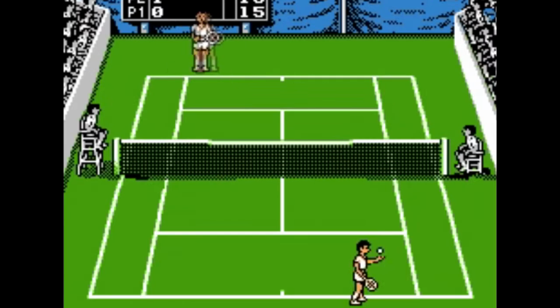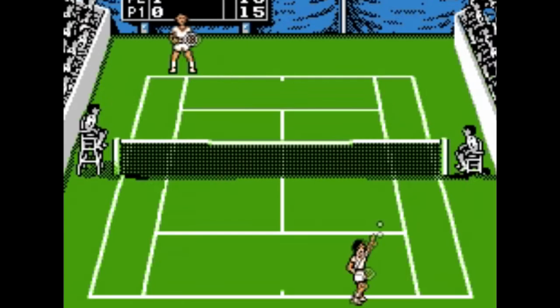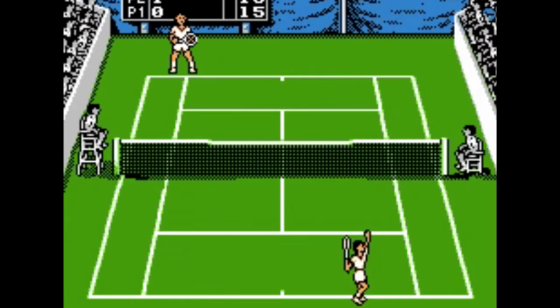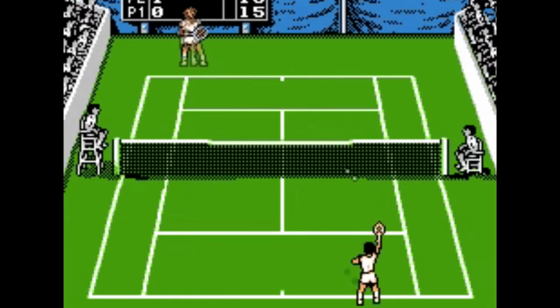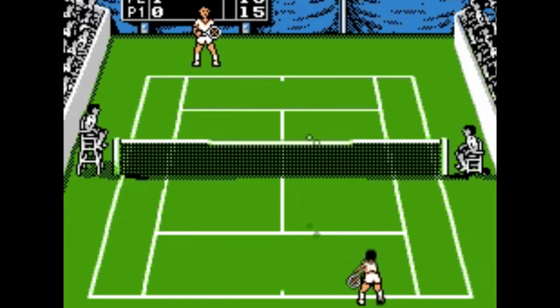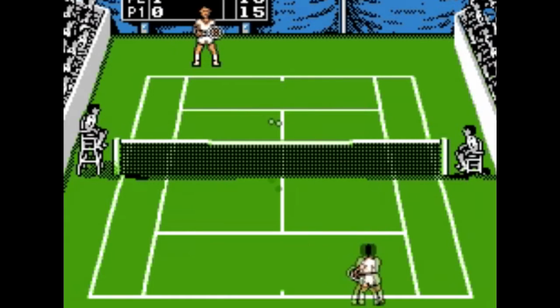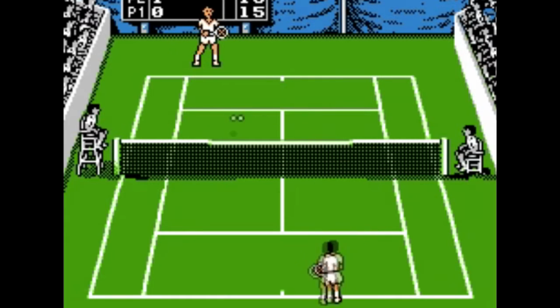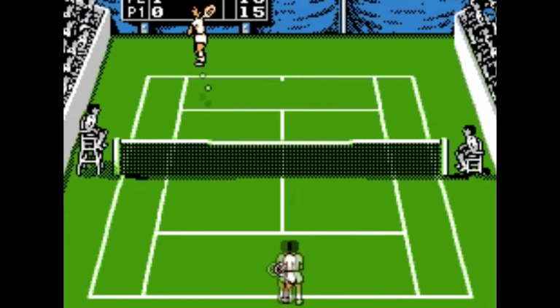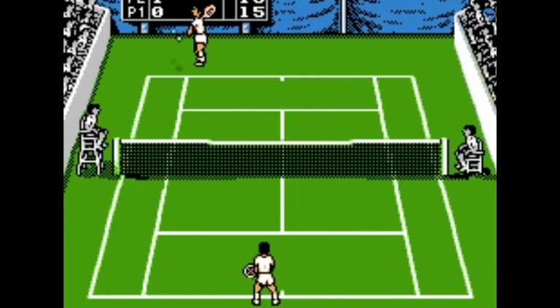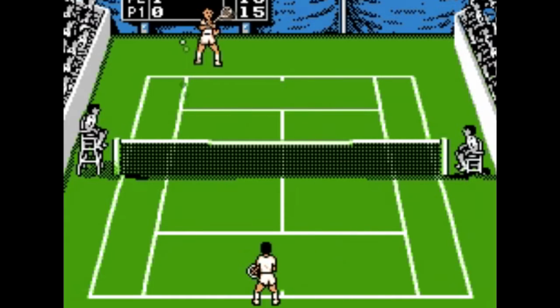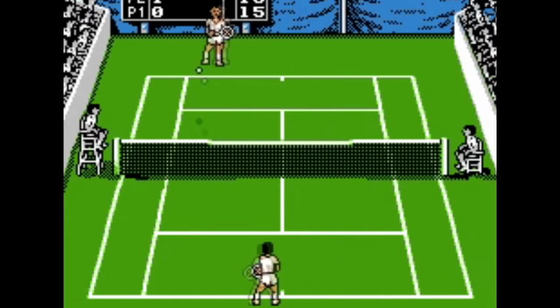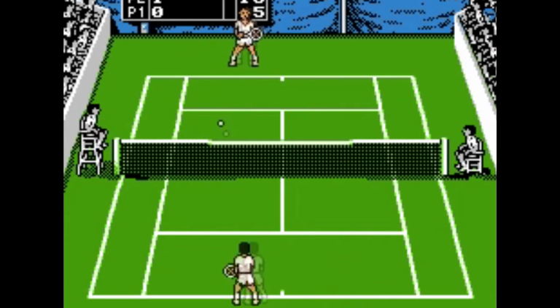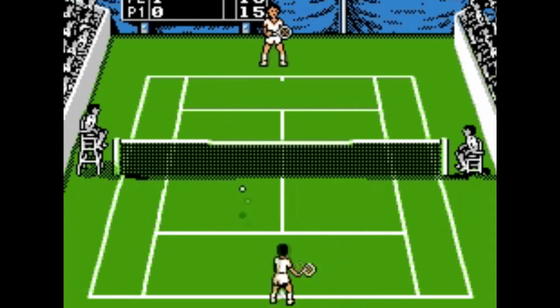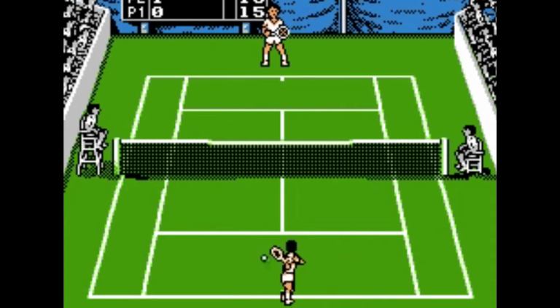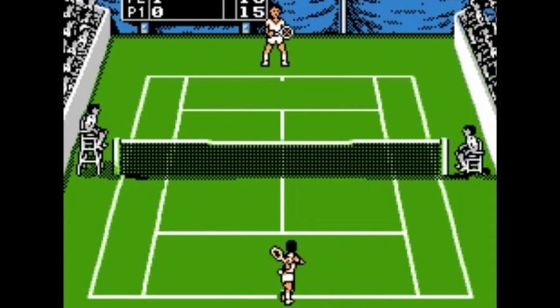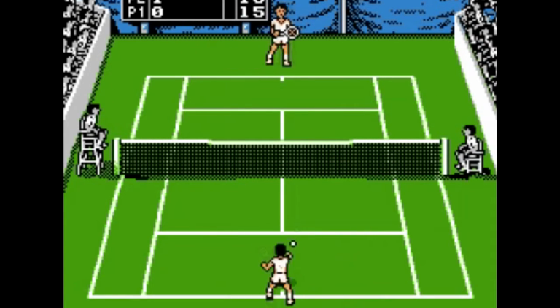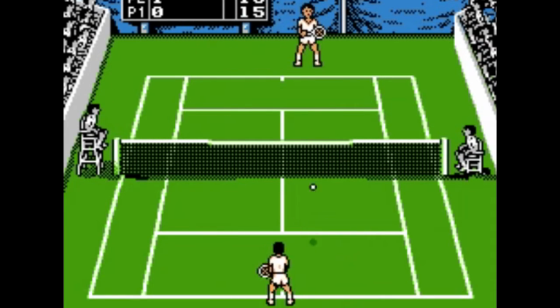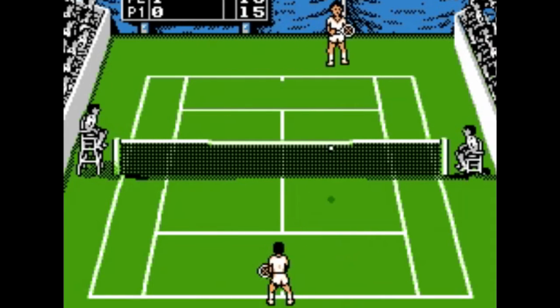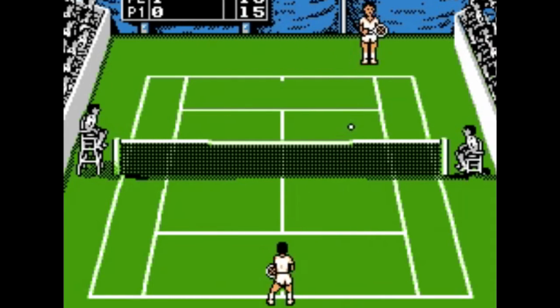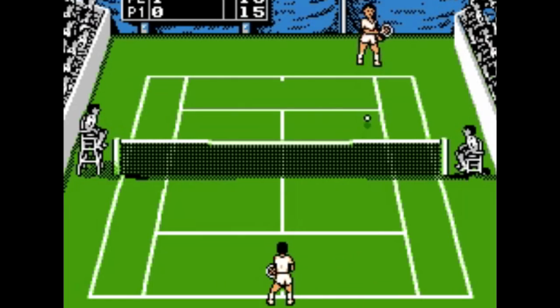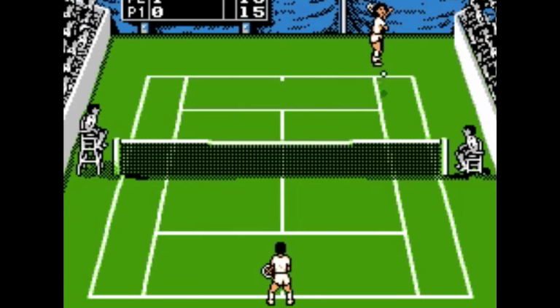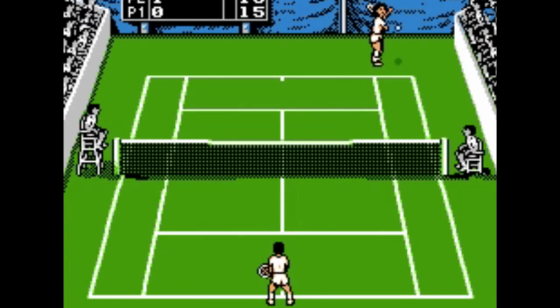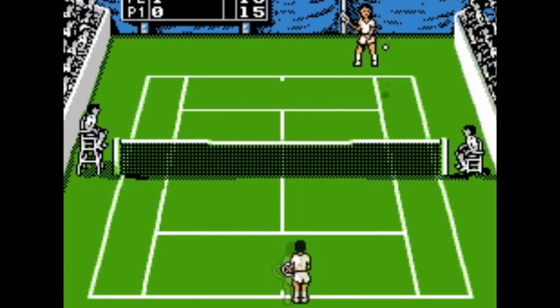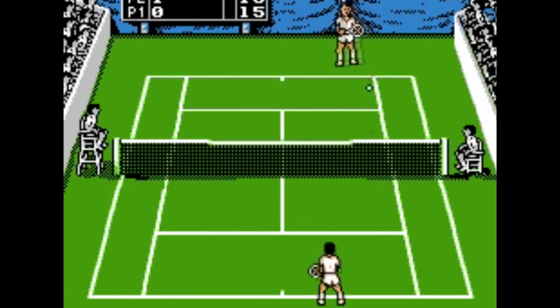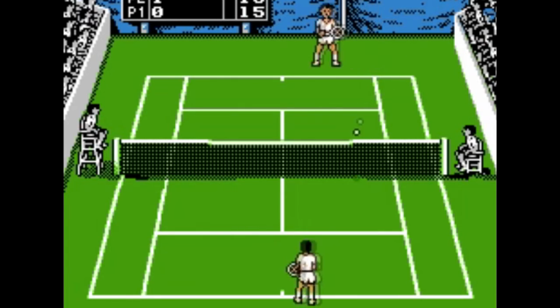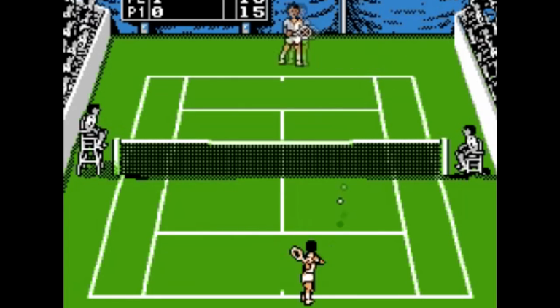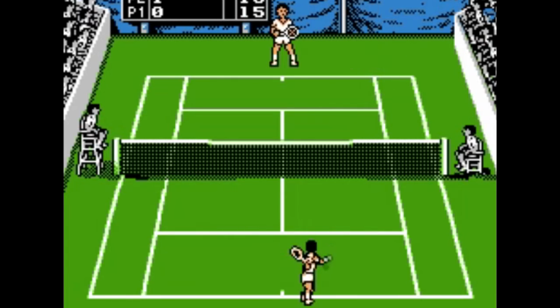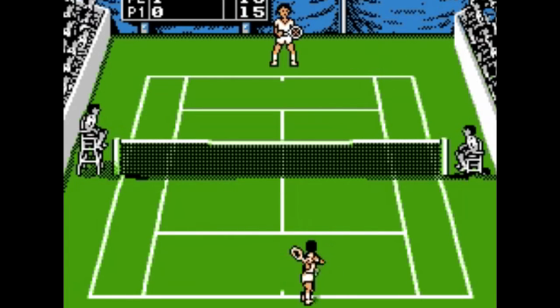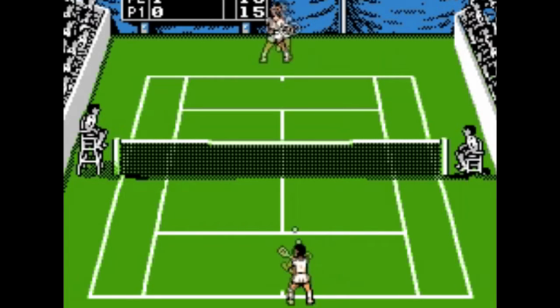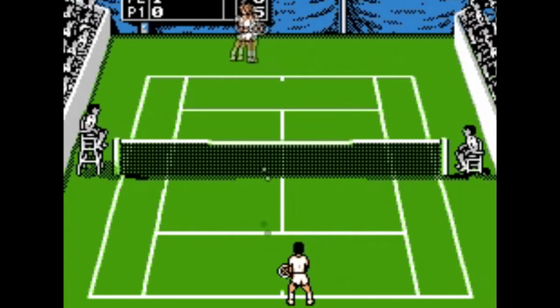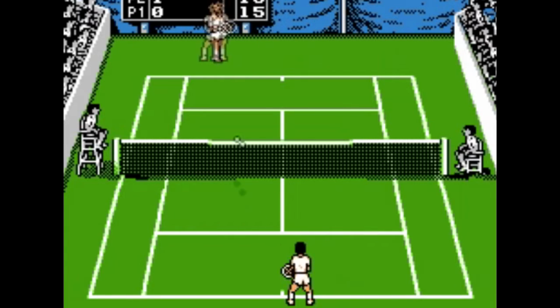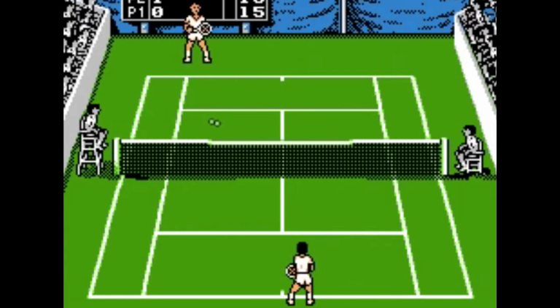Seriously, look at this rally. I thought I'd gotten the hang of the game, but the computer is just relentless.